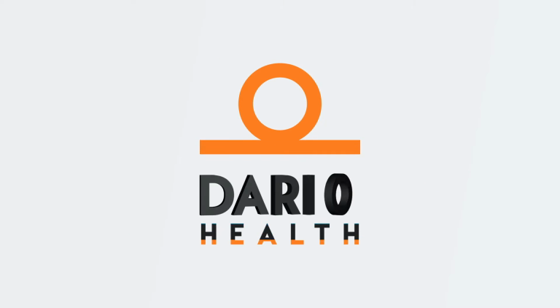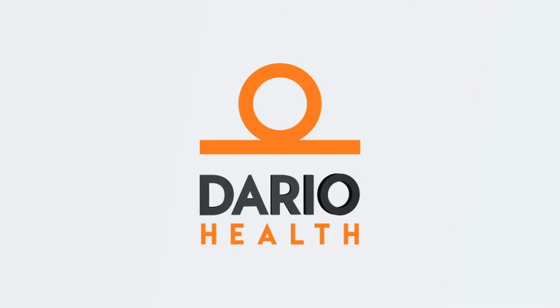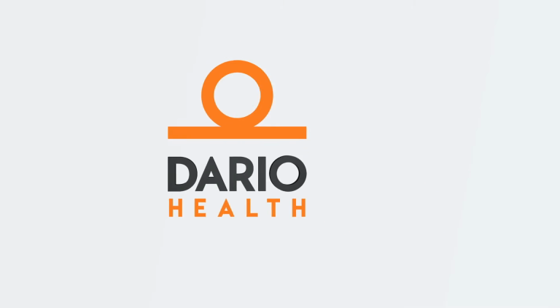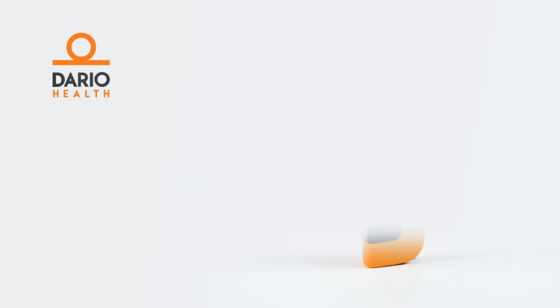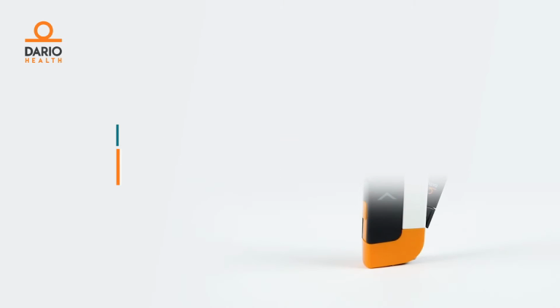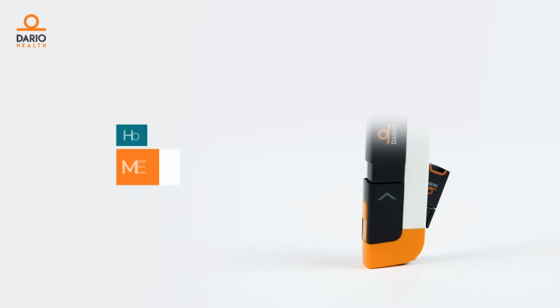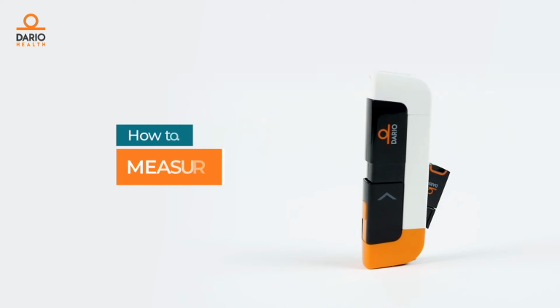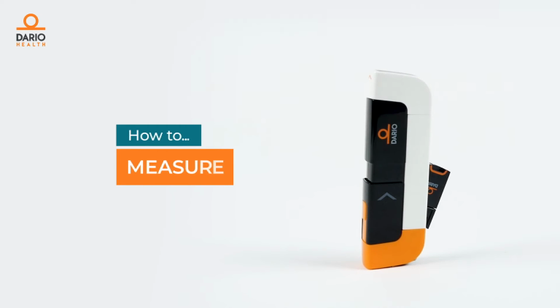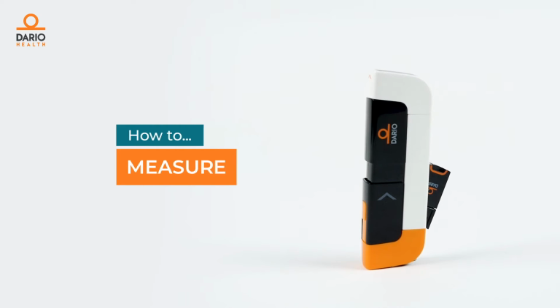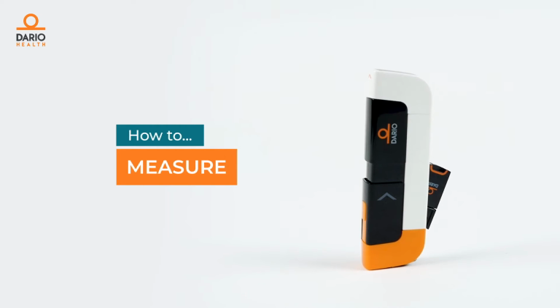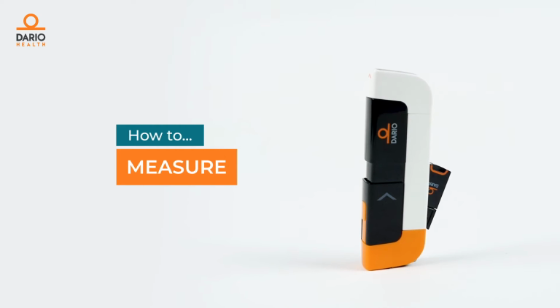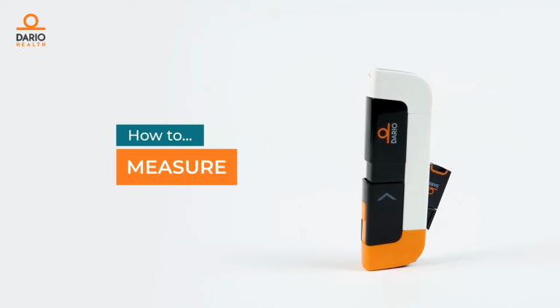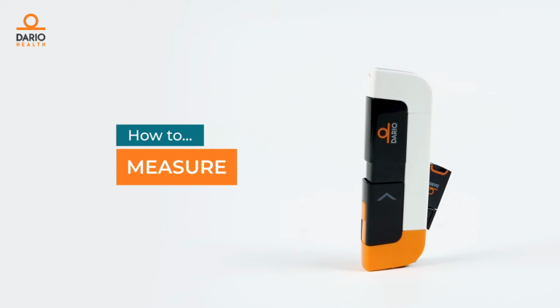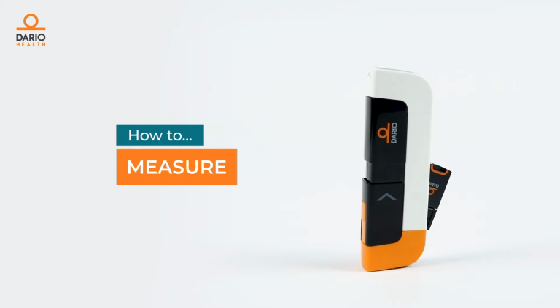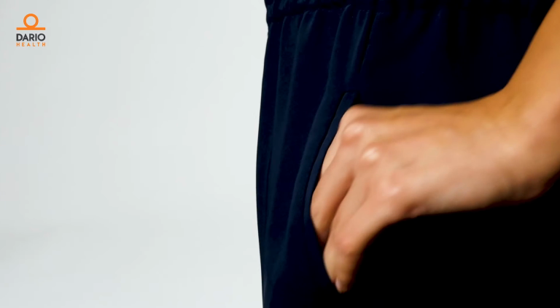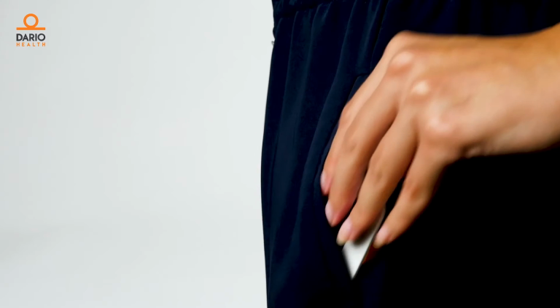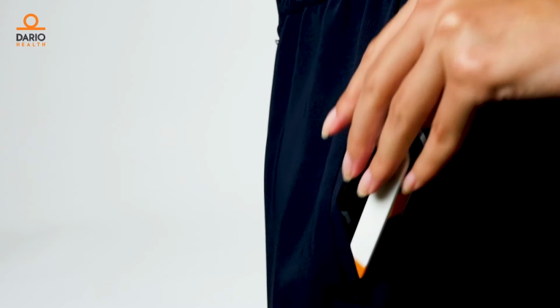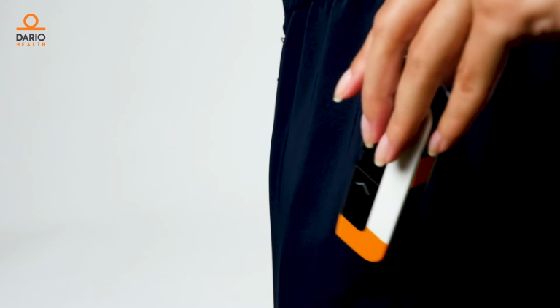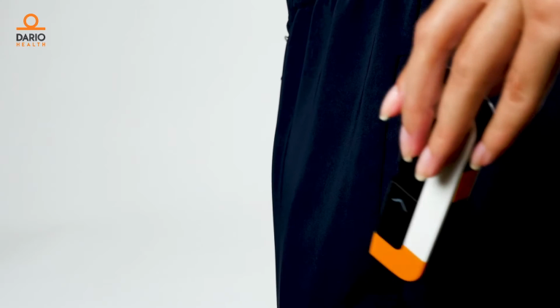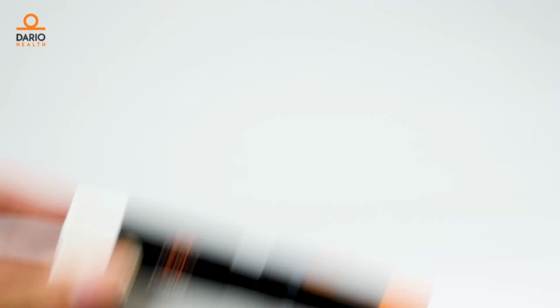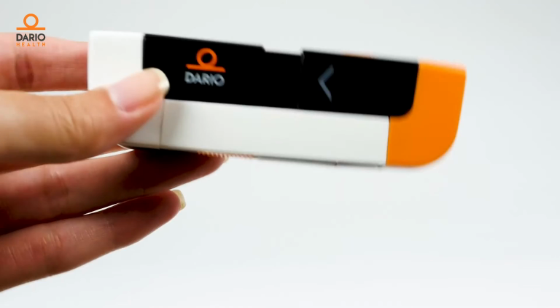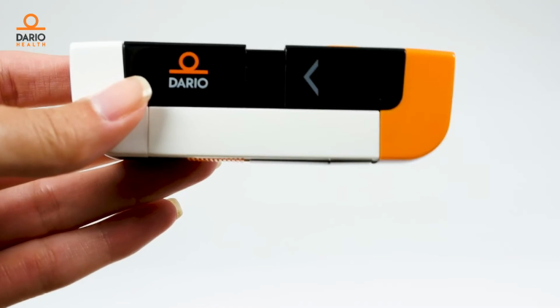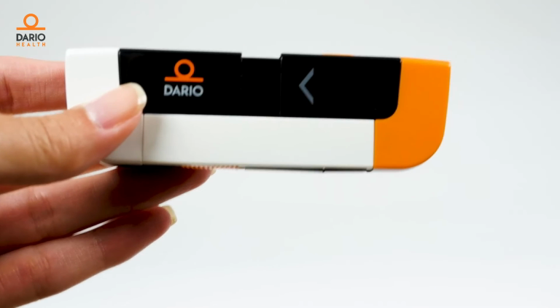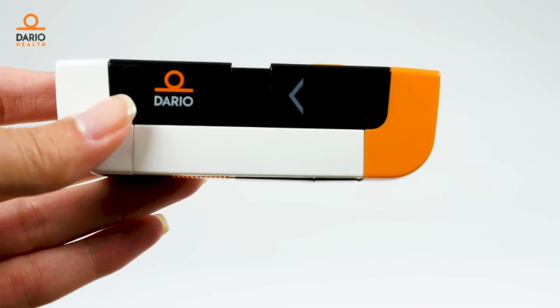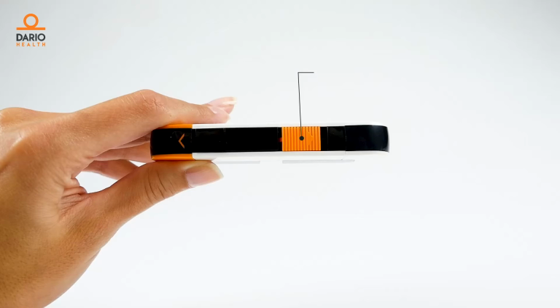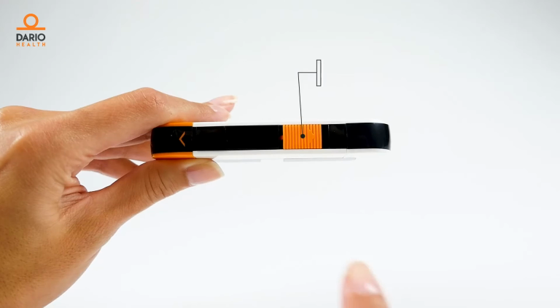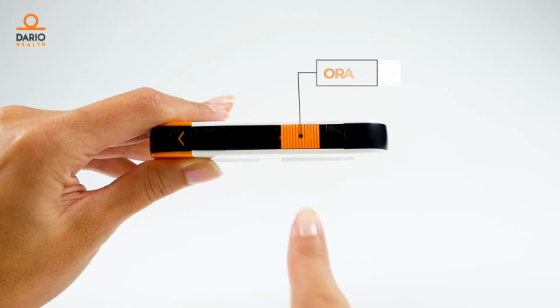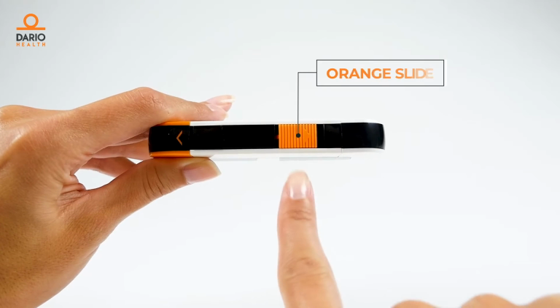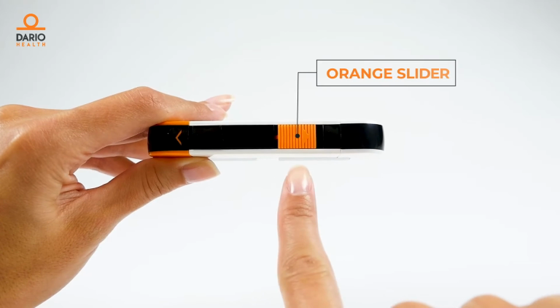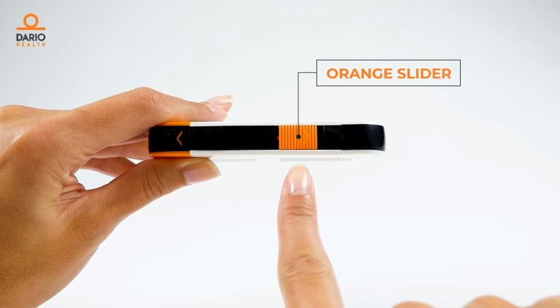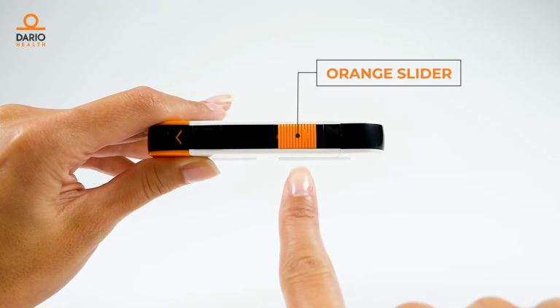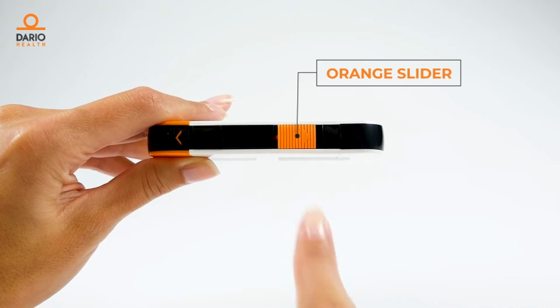It's easy to measure with your Dario smart meter. Just take it out of your pocket and pull out the meter by releasing the orange slider.